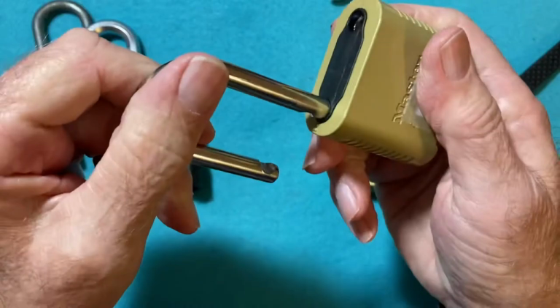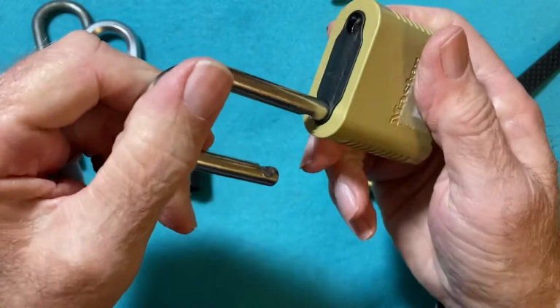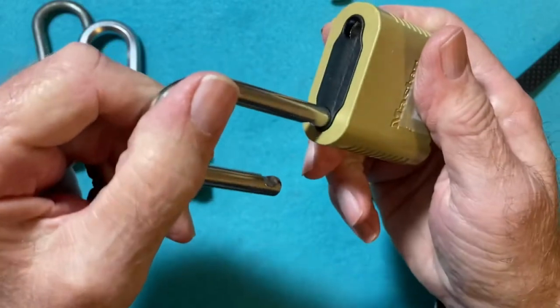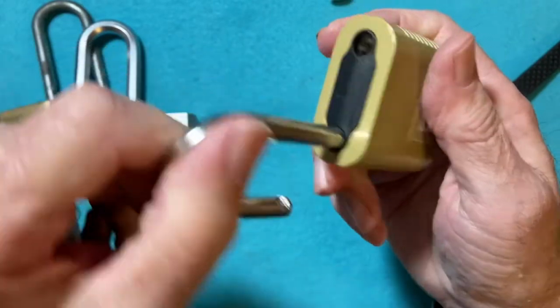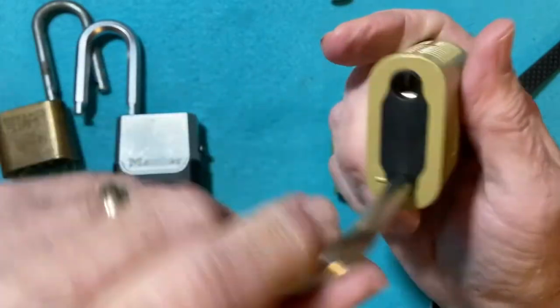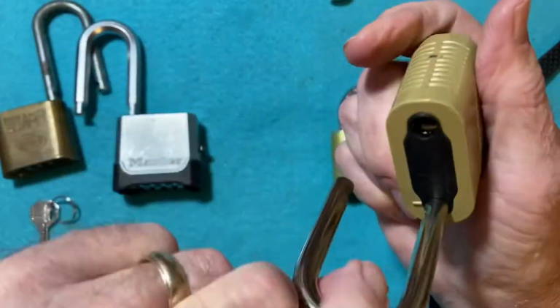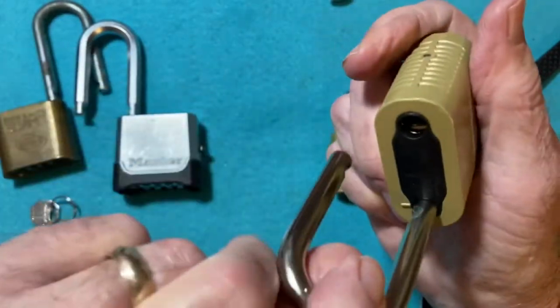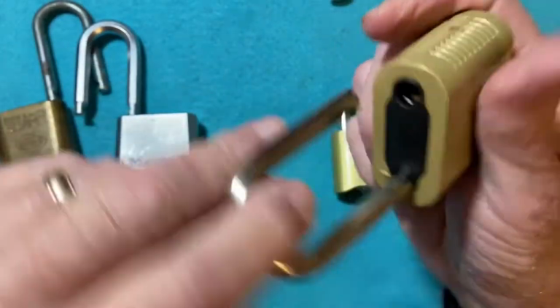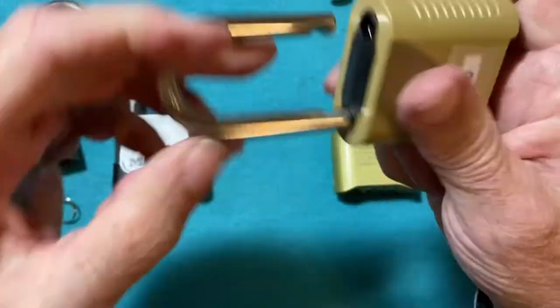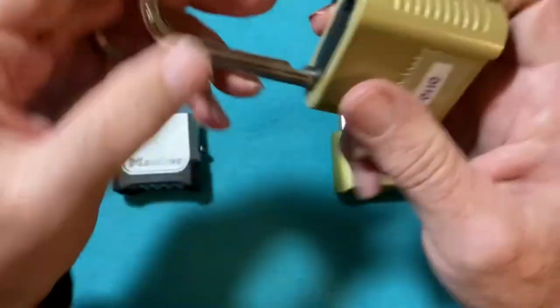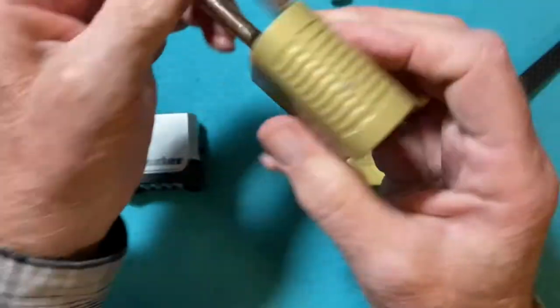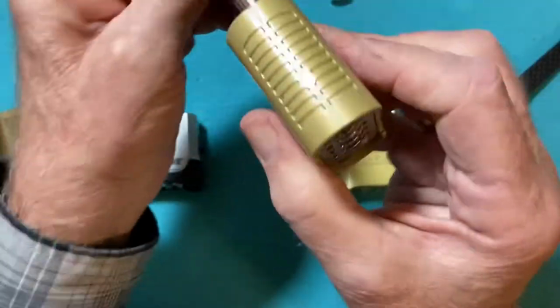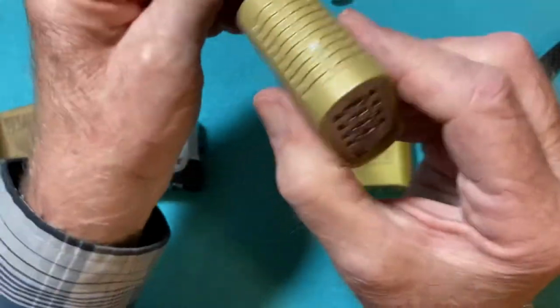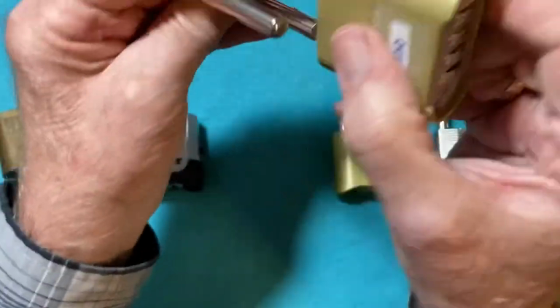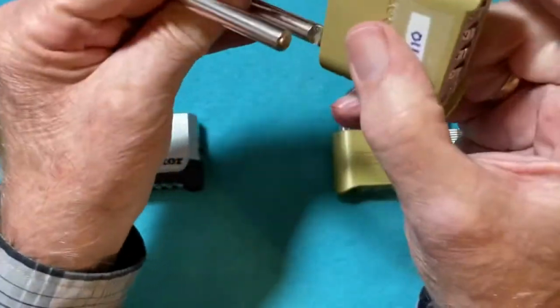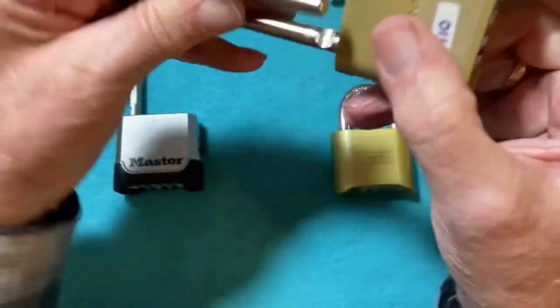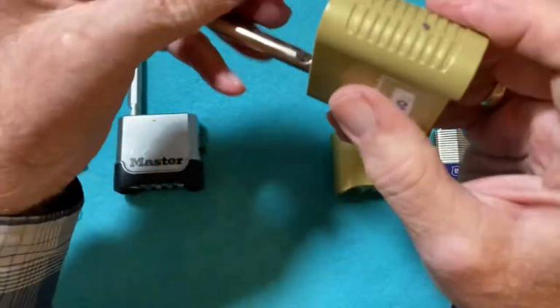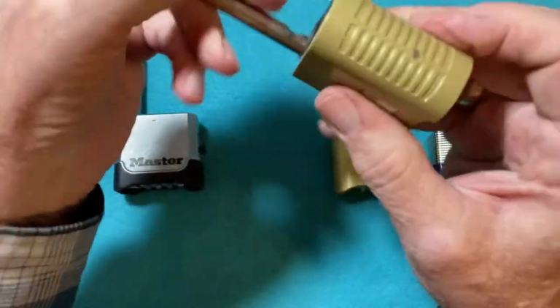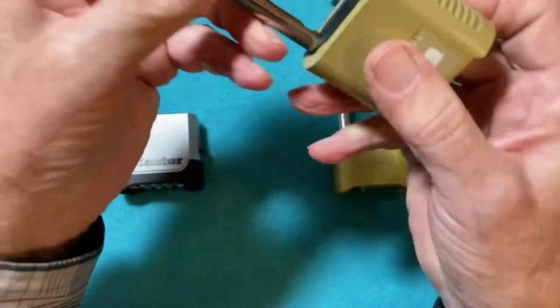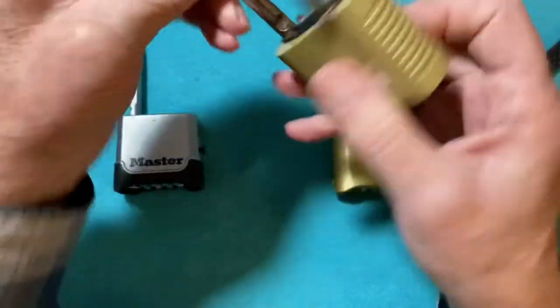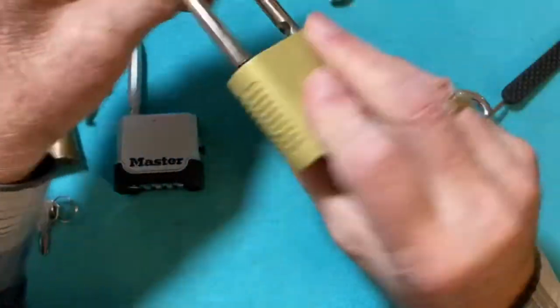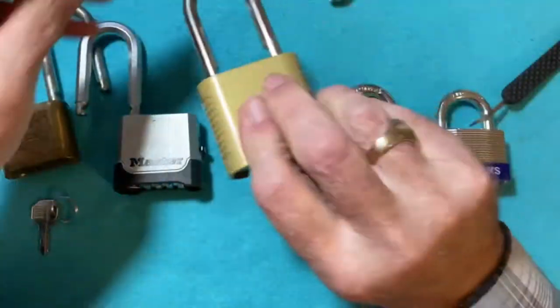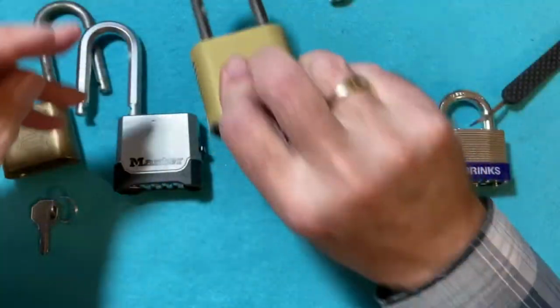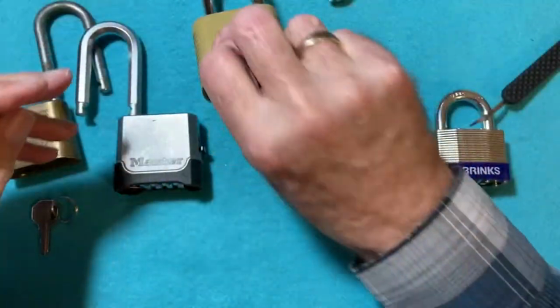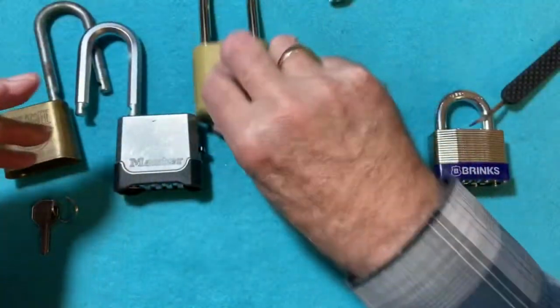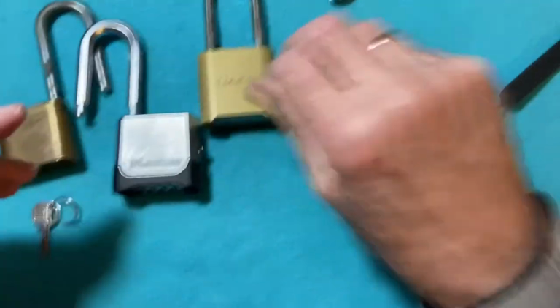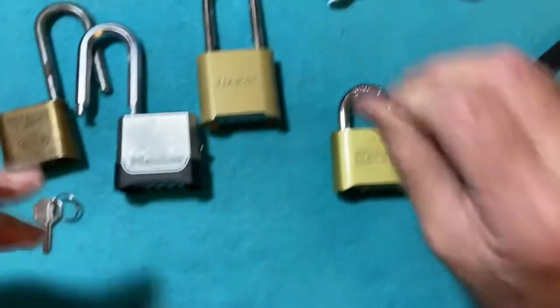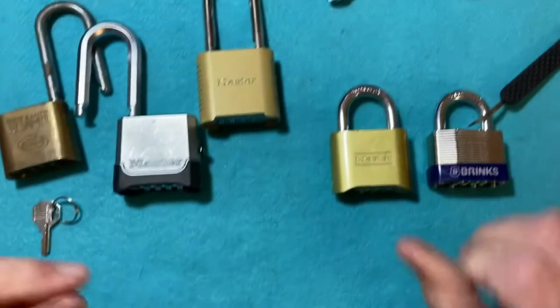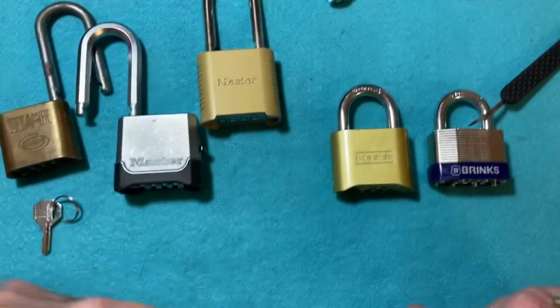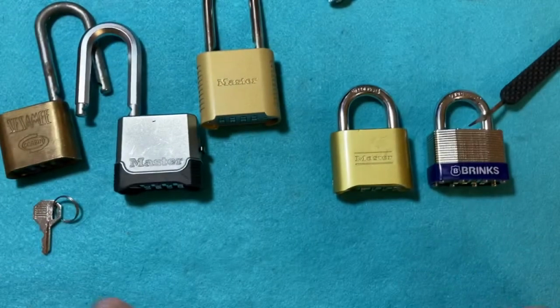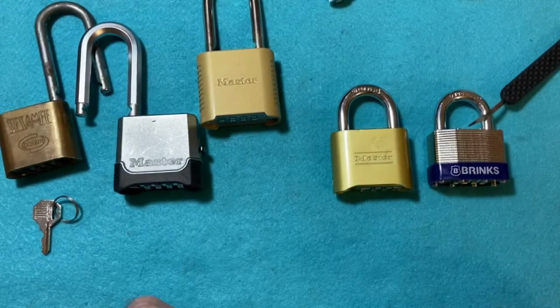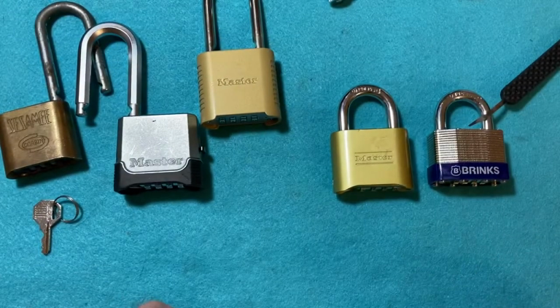It doesn't have a spring on it, so you have to pull it up. But there we go — it's open.